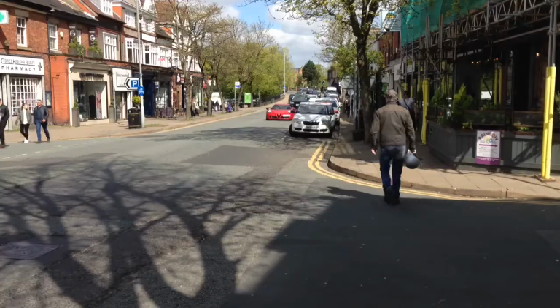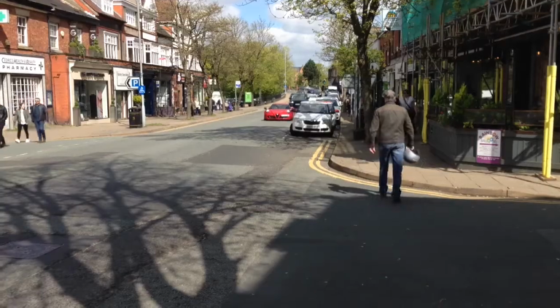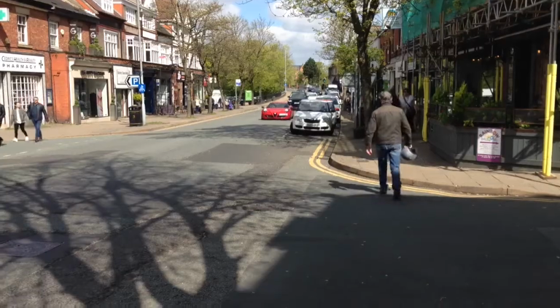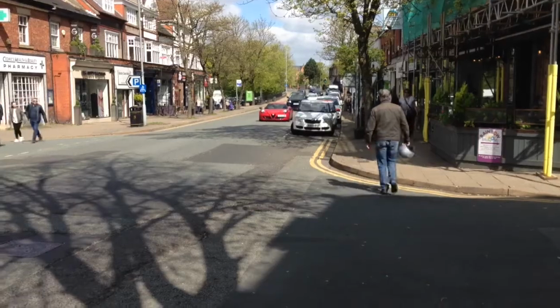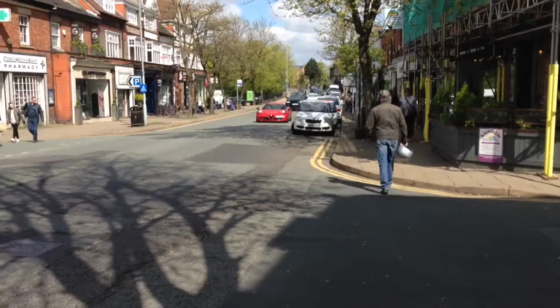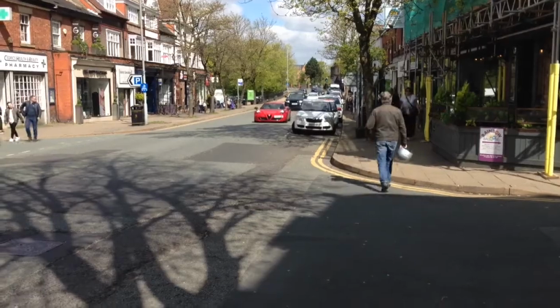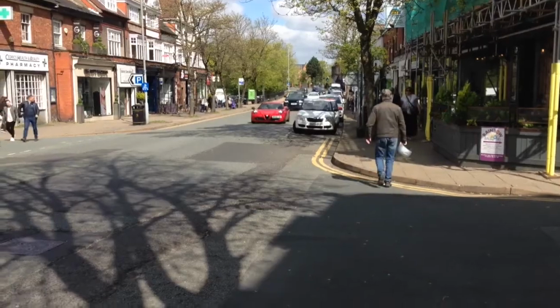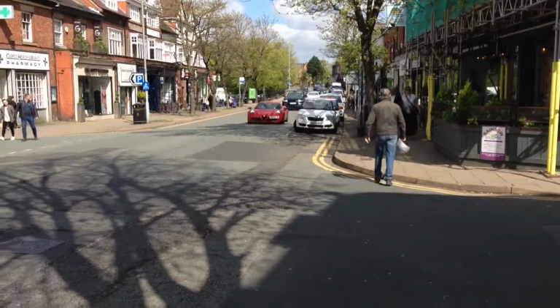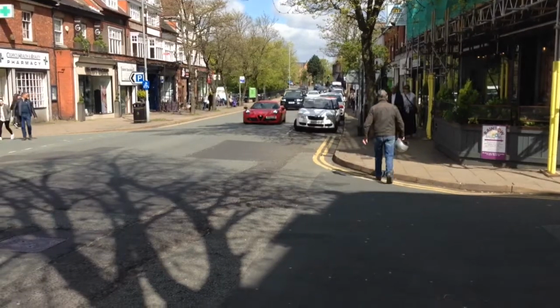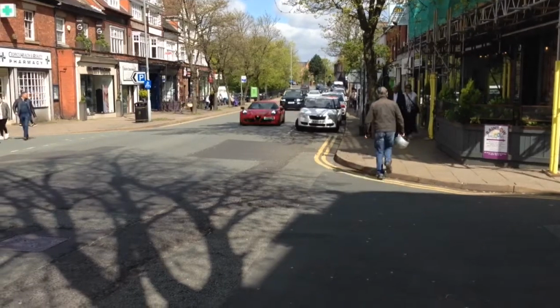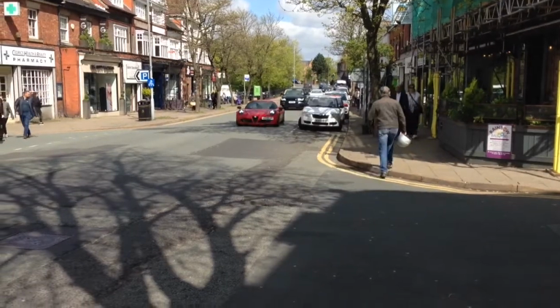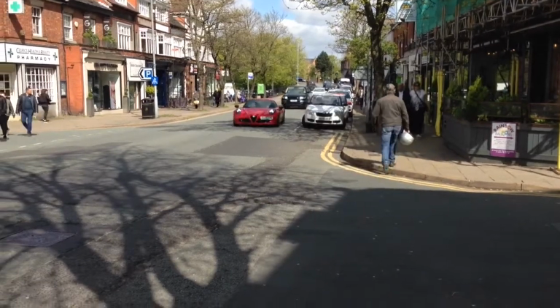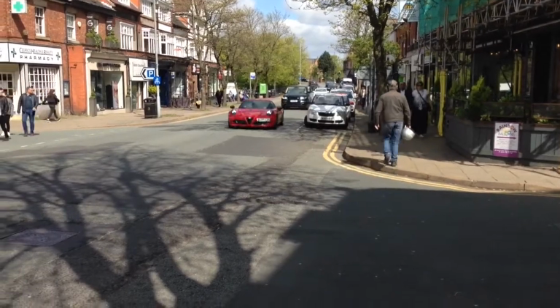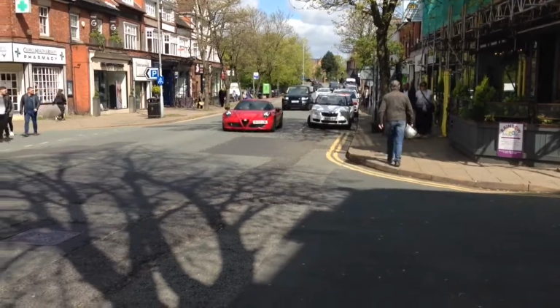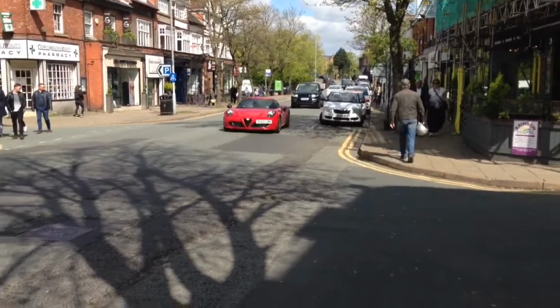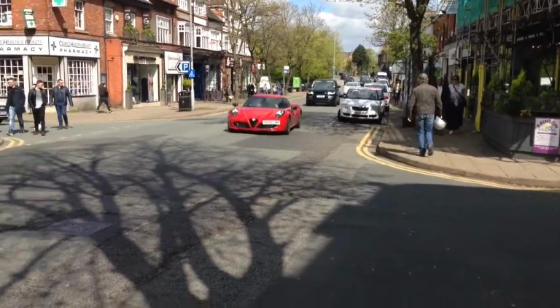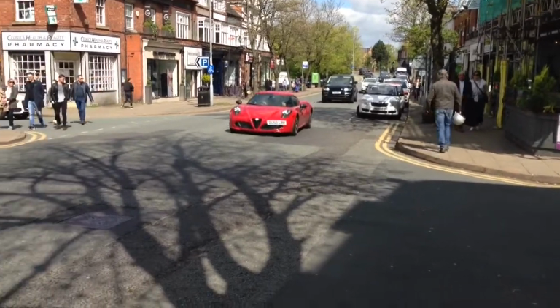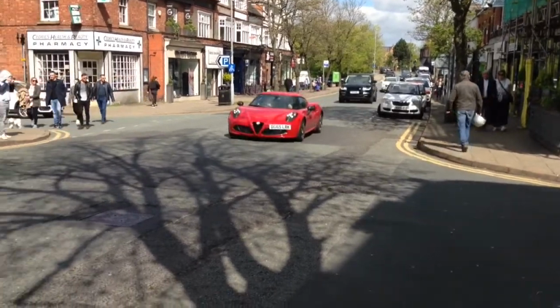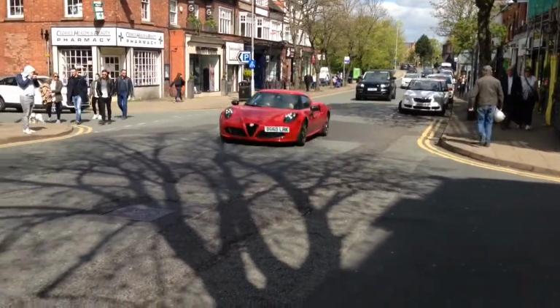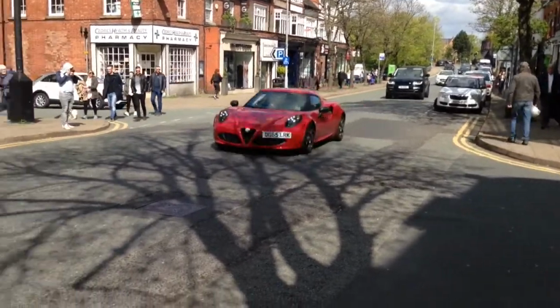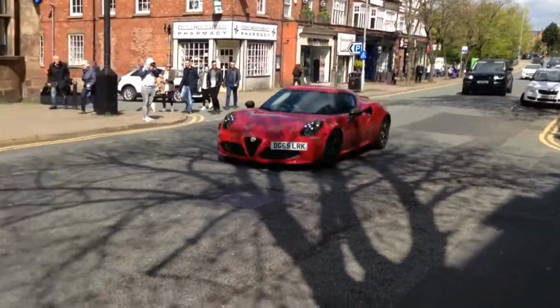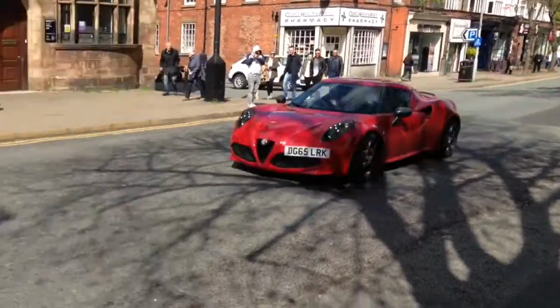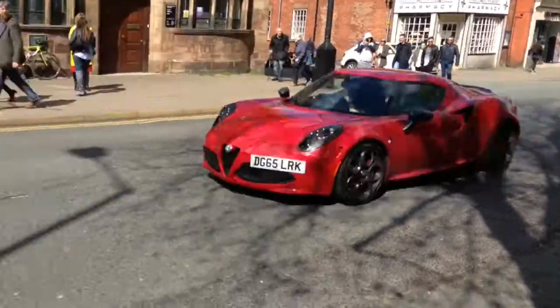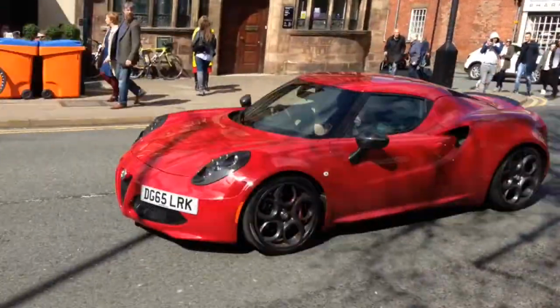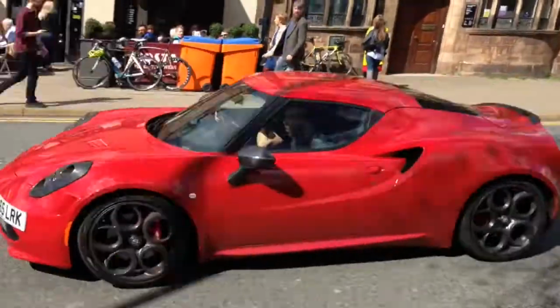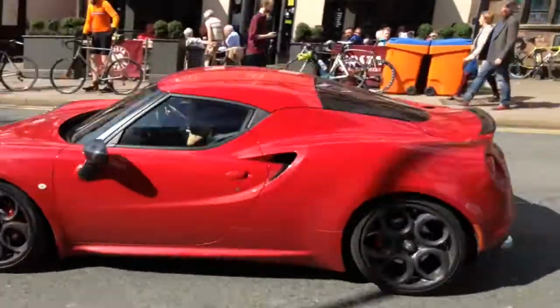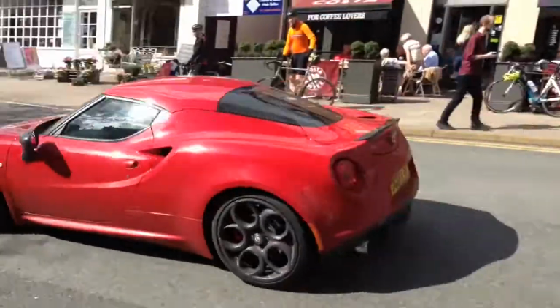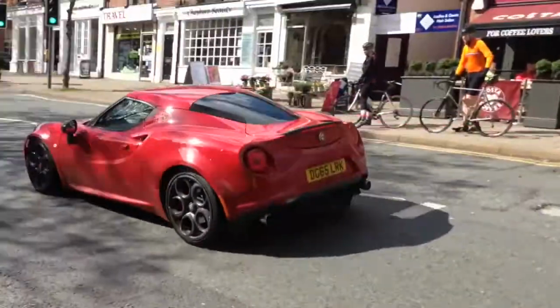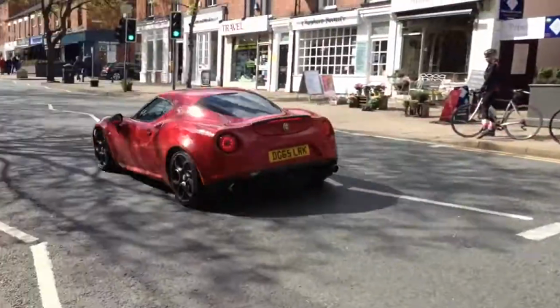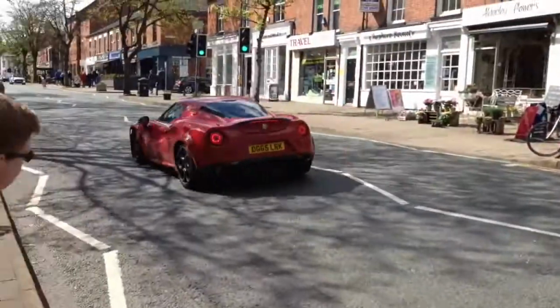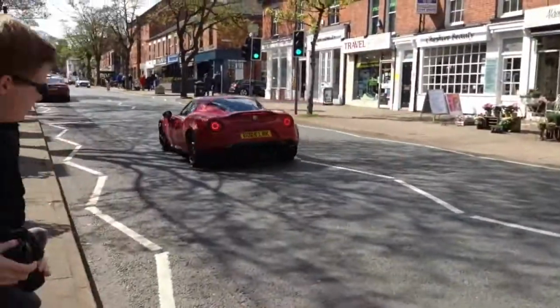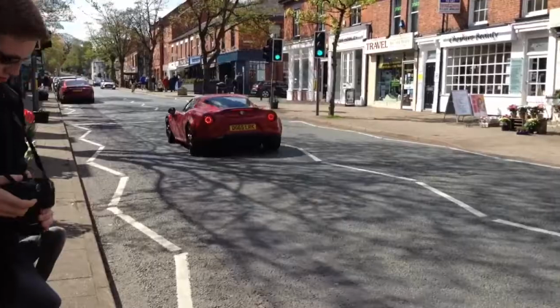I just arrived in Alderley Edge, and instantly one of my favourite cars — the Alfa 4C.